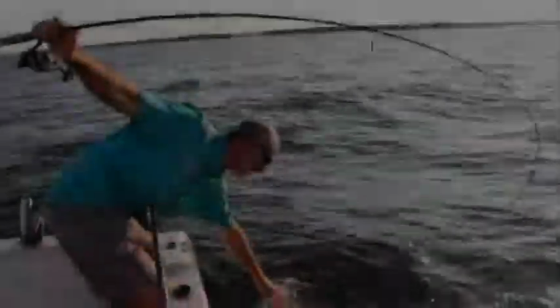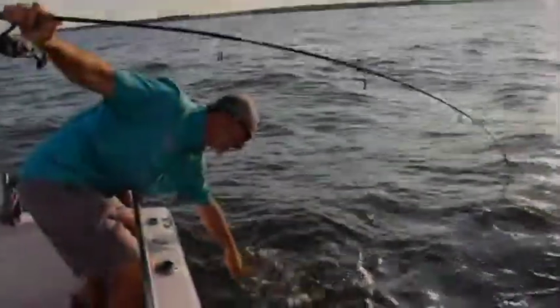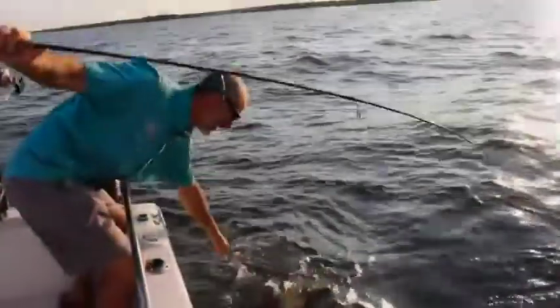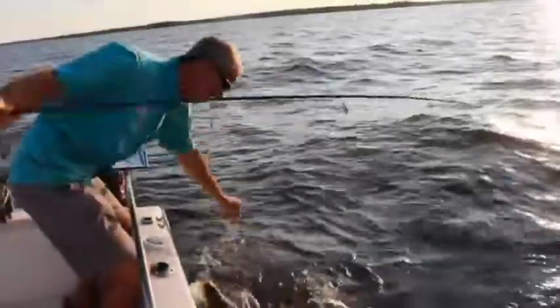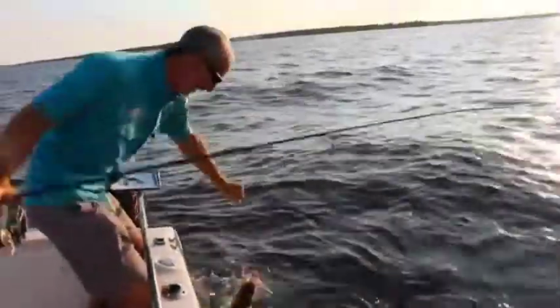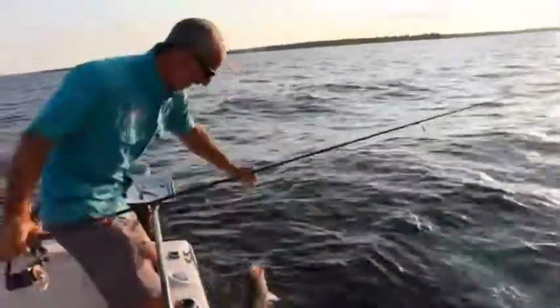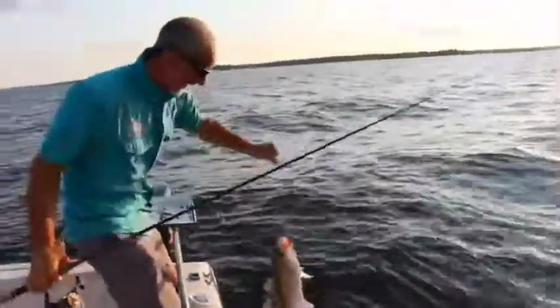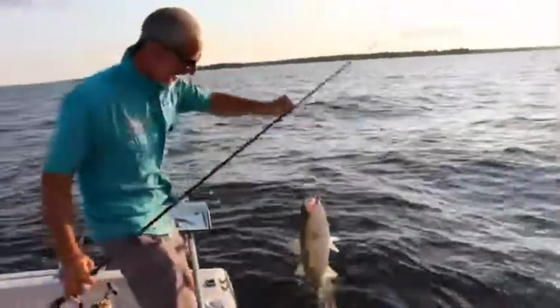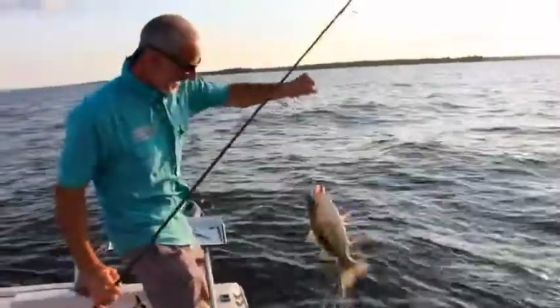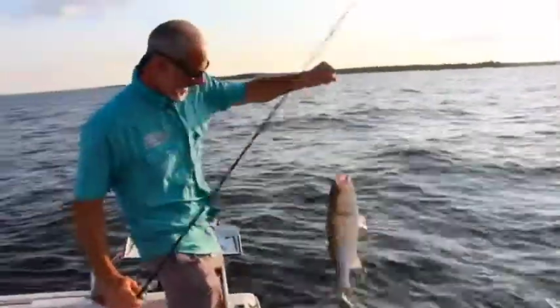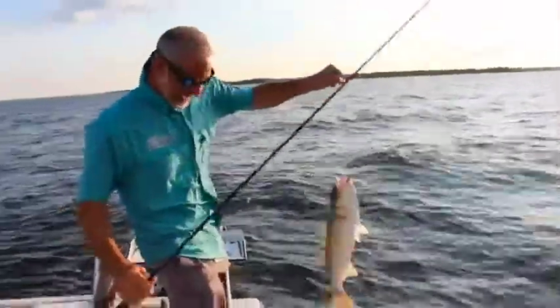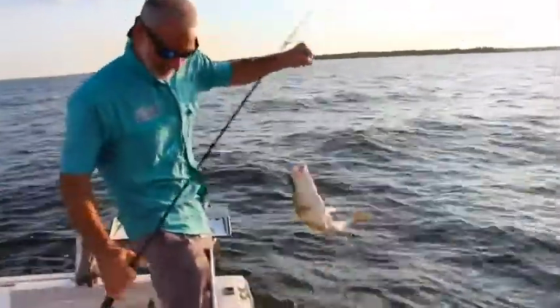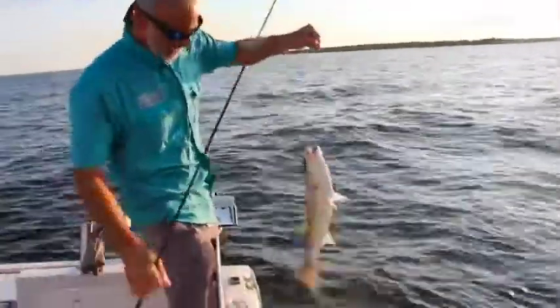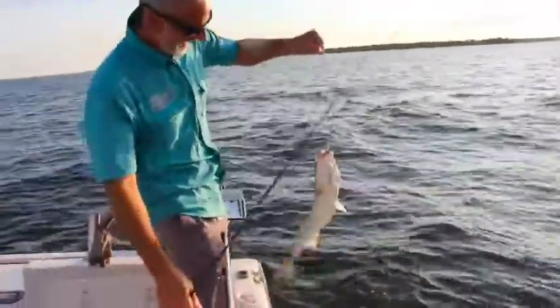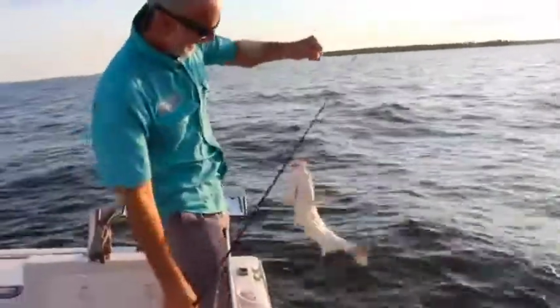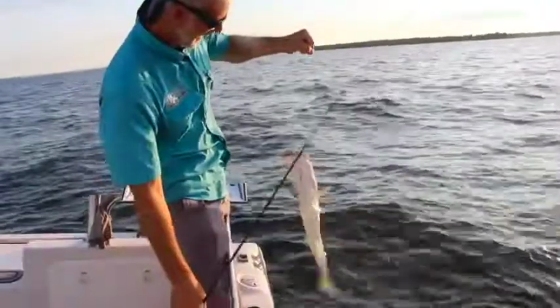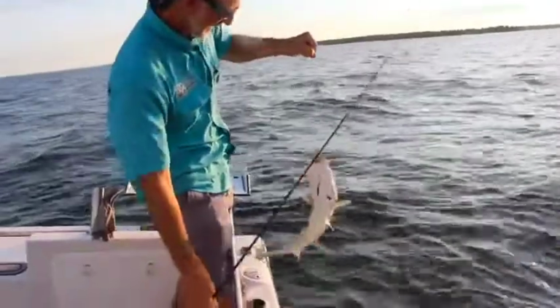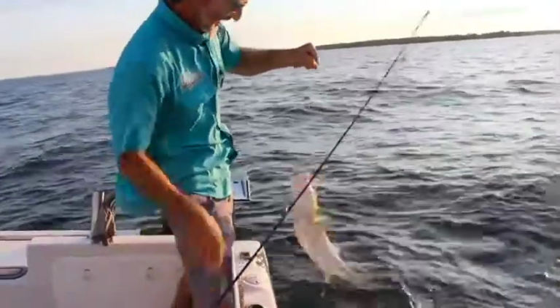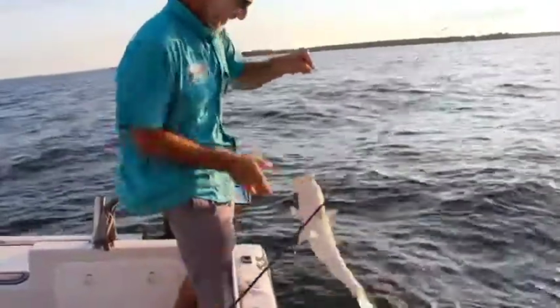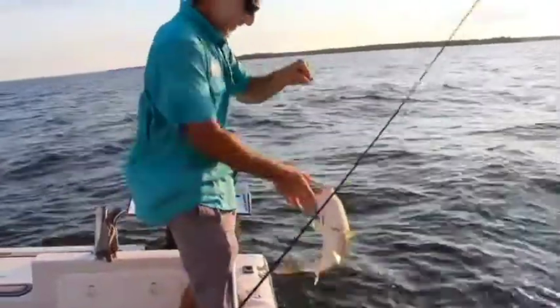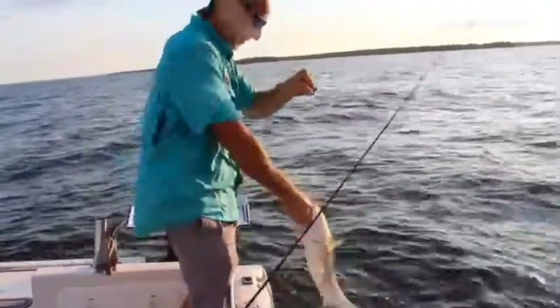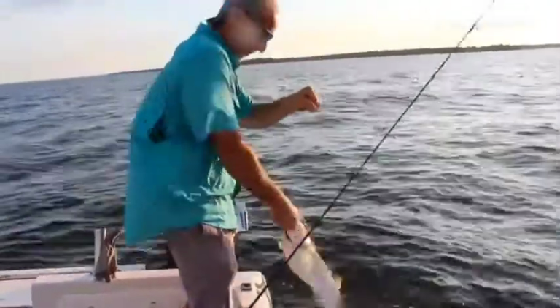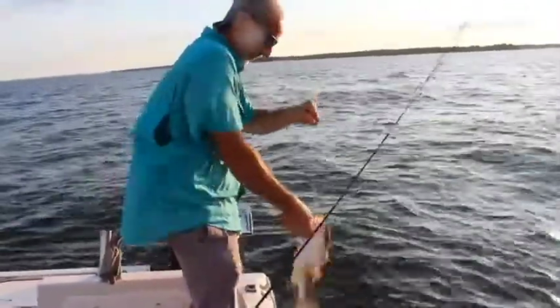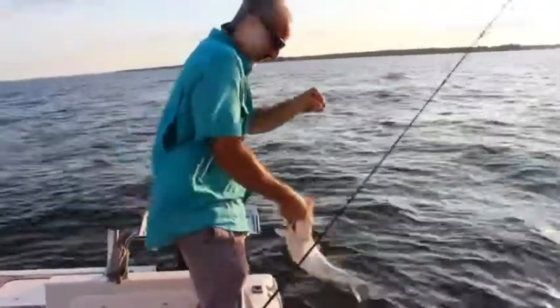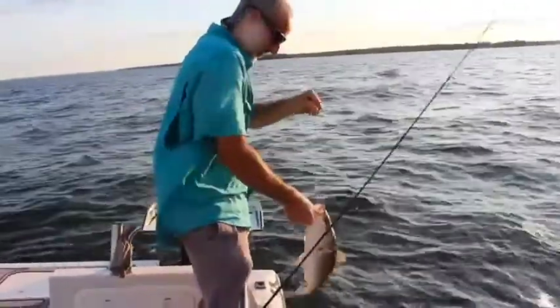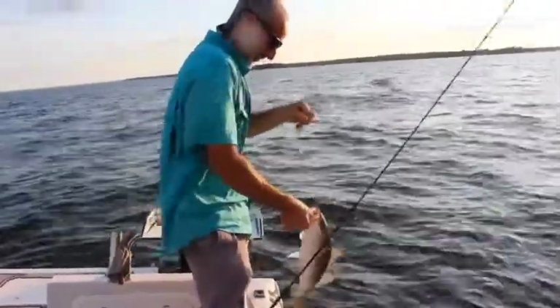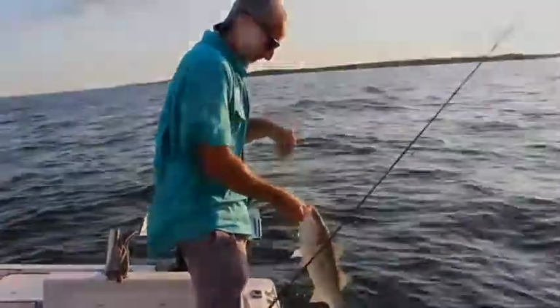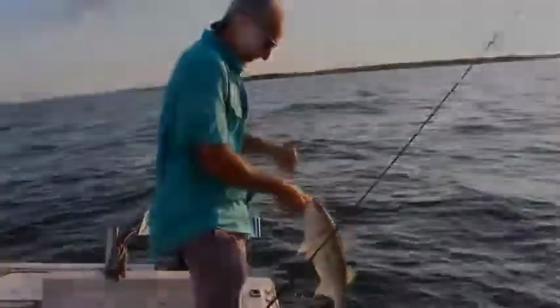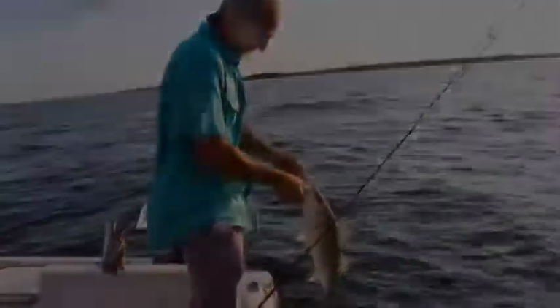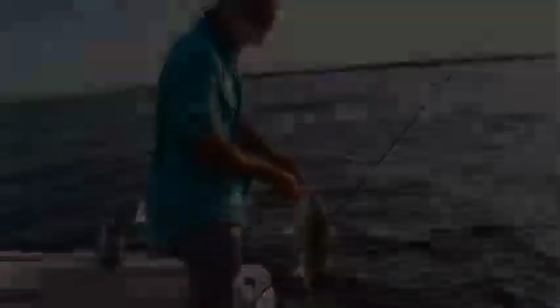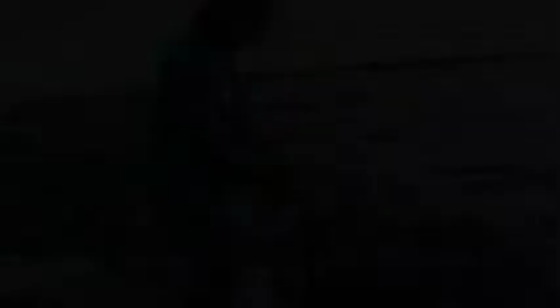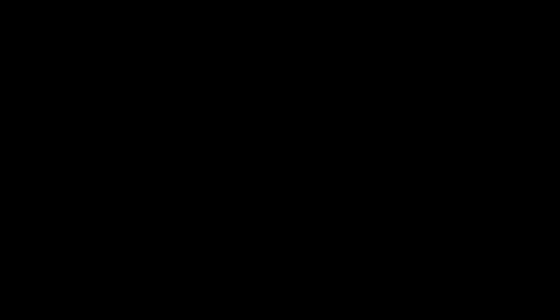I'm Lenny Rudow, angler-in-chief for Fishtalk and a contributor to BD Outdoors, and that's how I gulp.